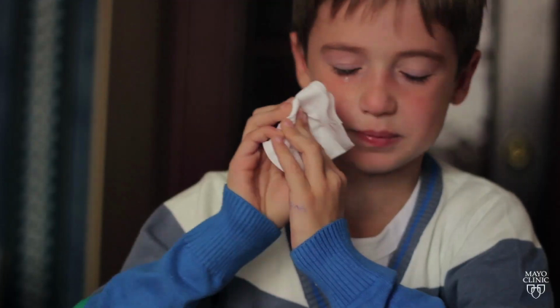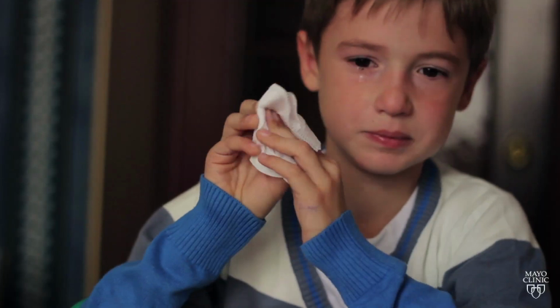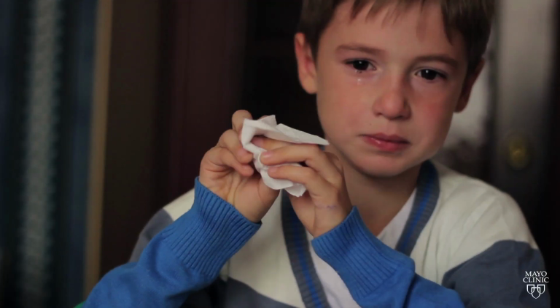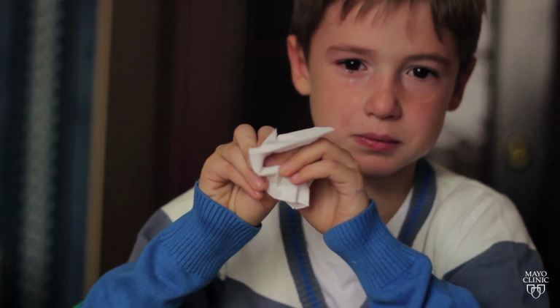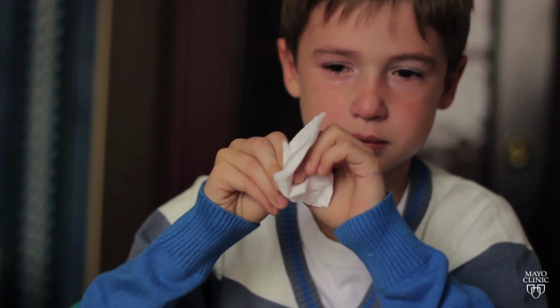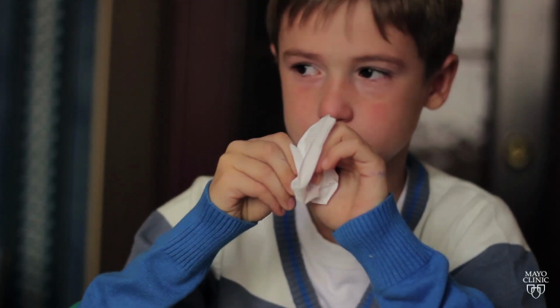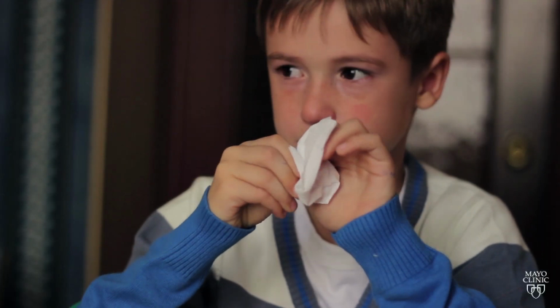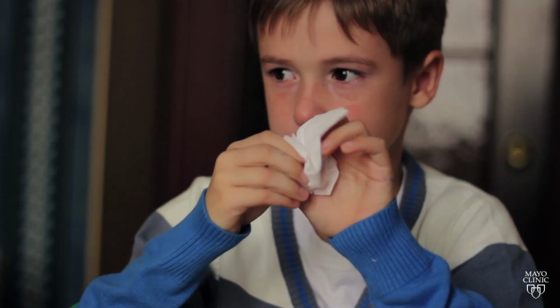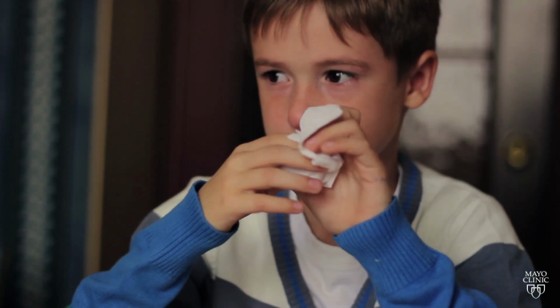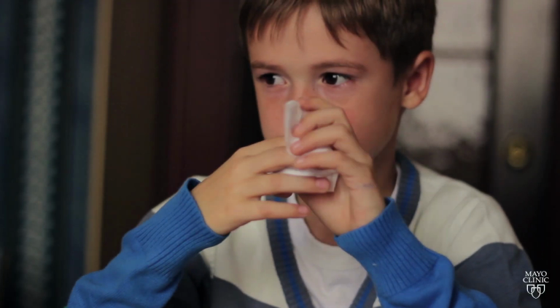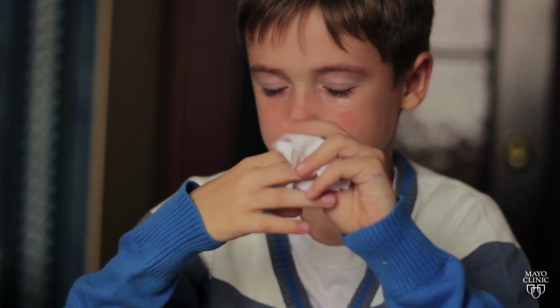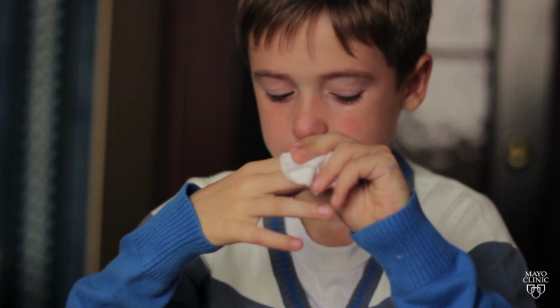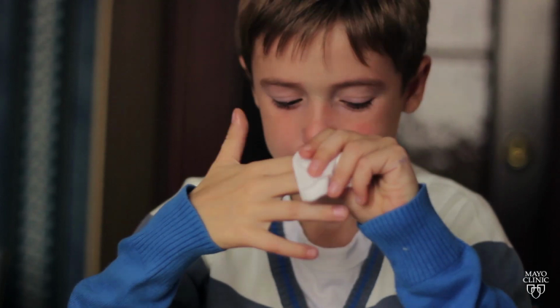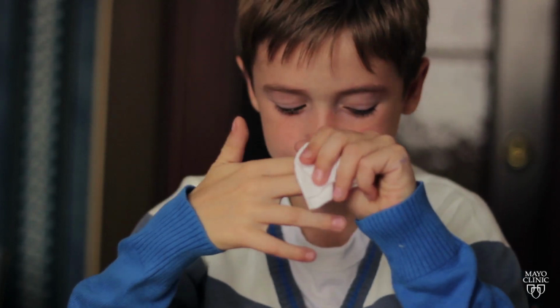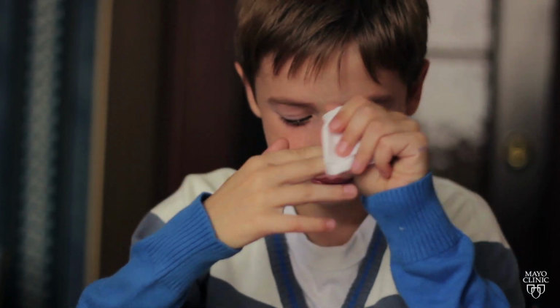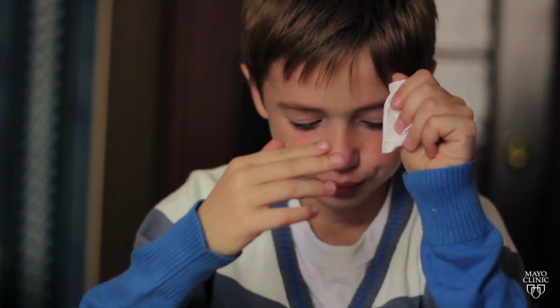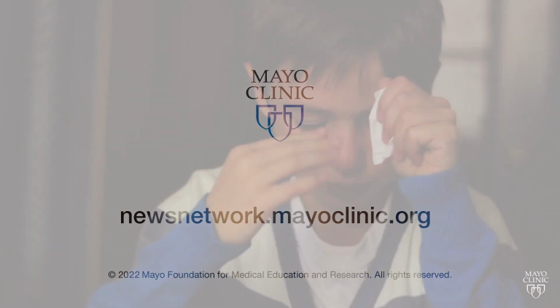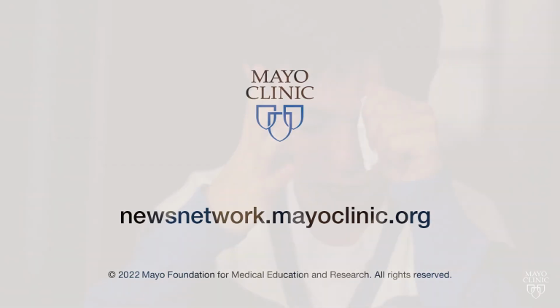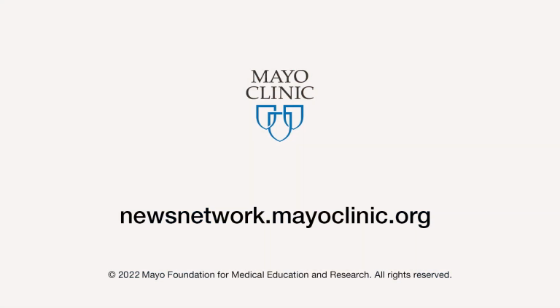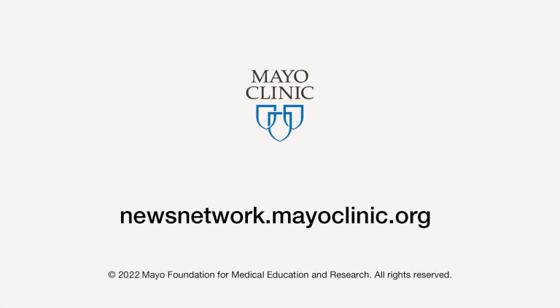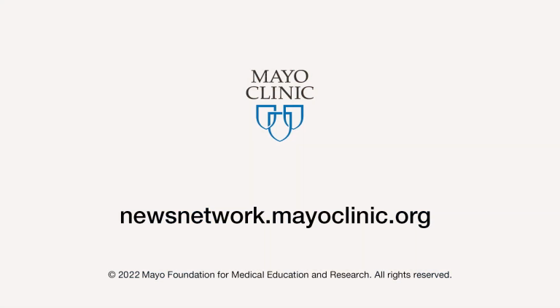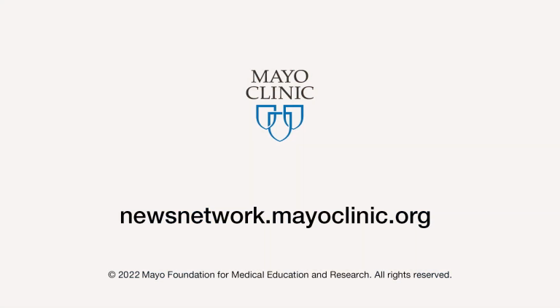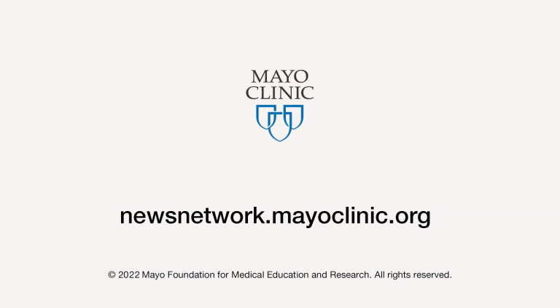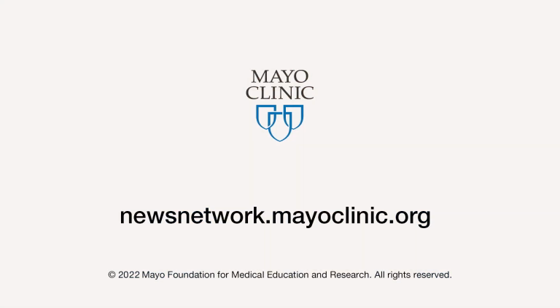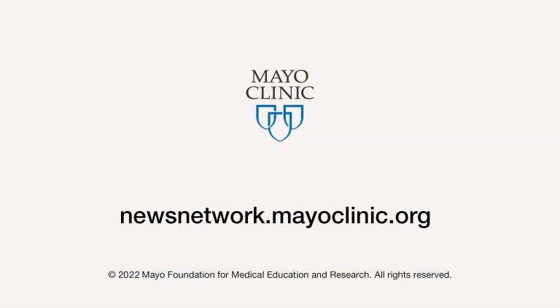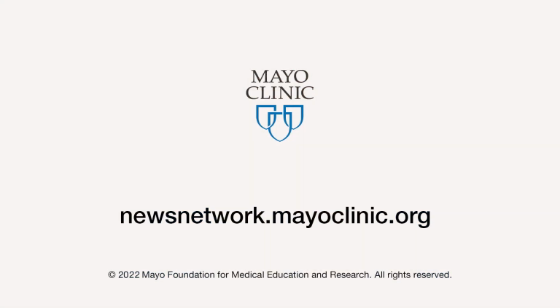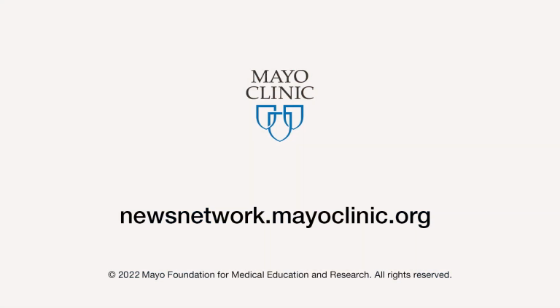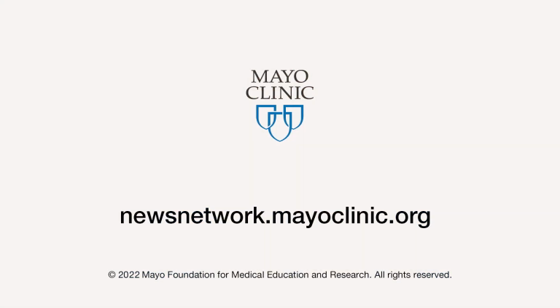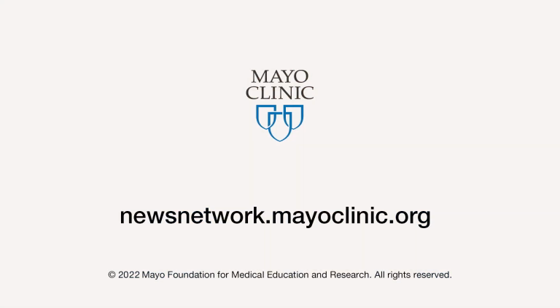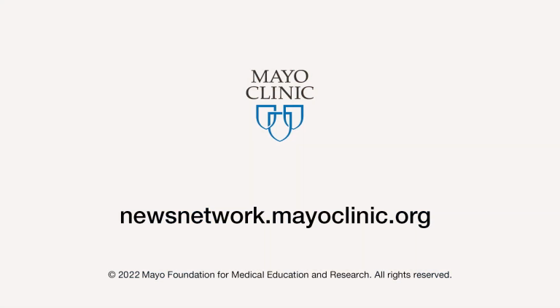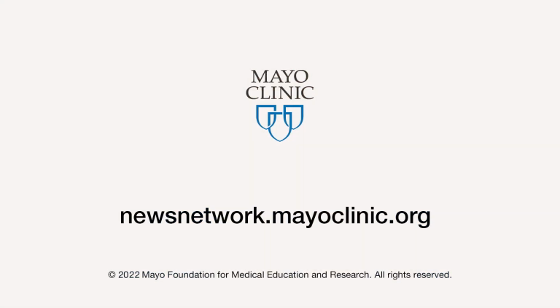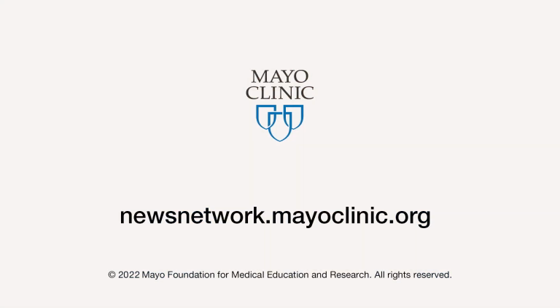And see an allergist if you can't get relief. For the Mayo Clinic News Network, I'm Jewel Streed.